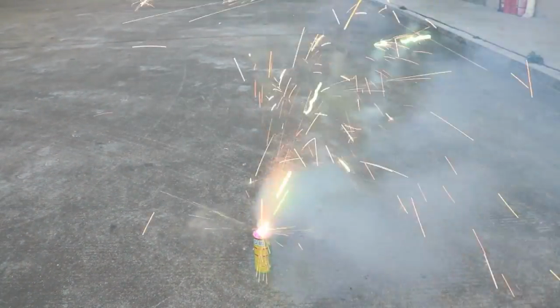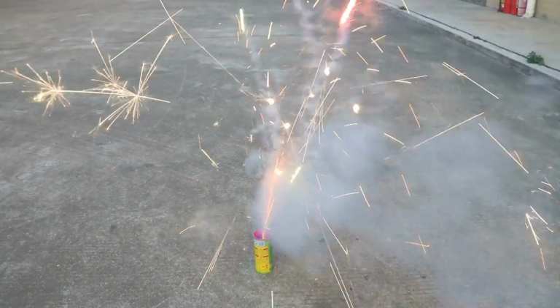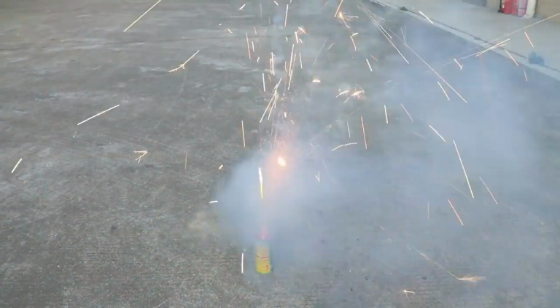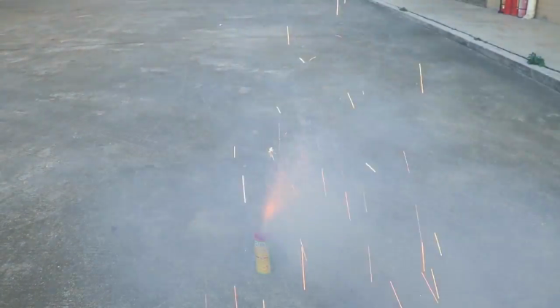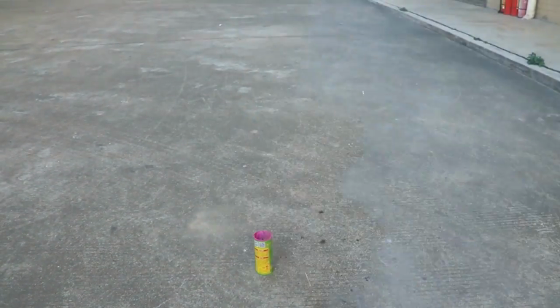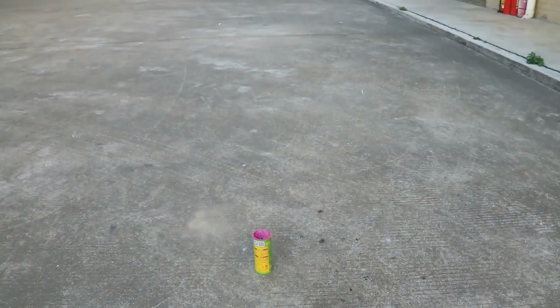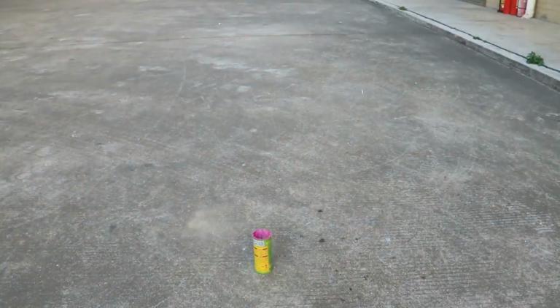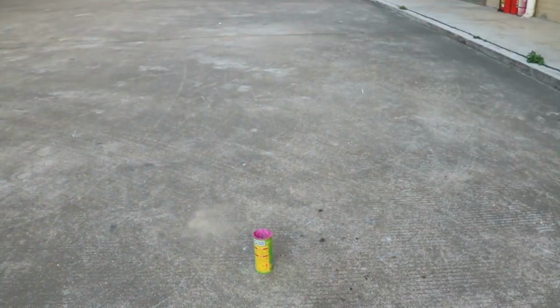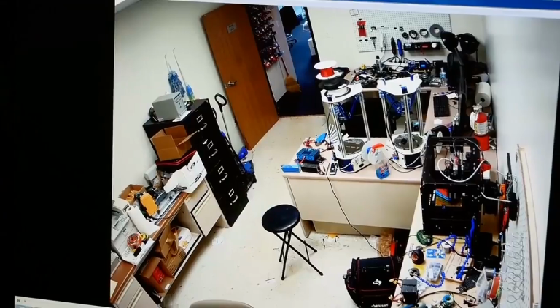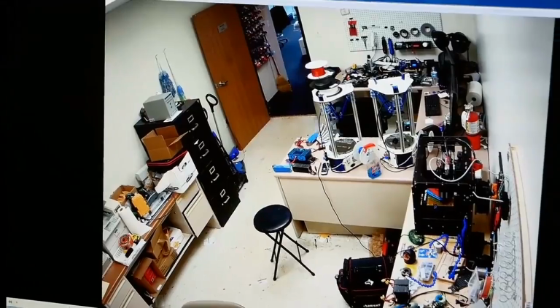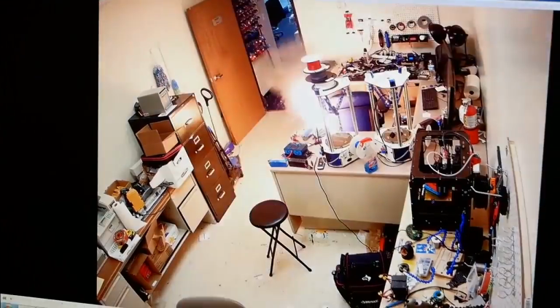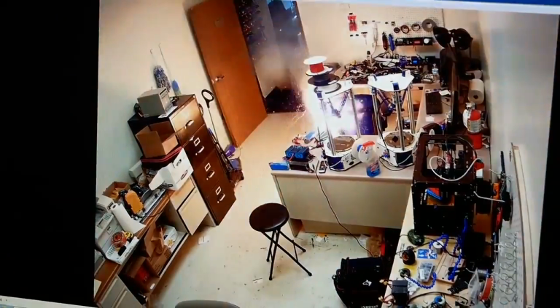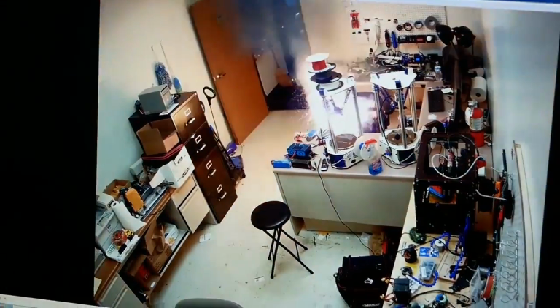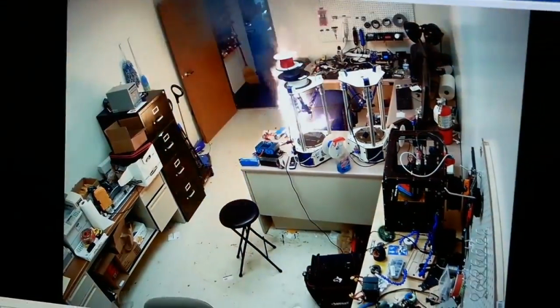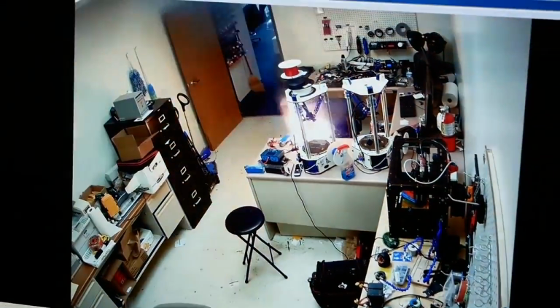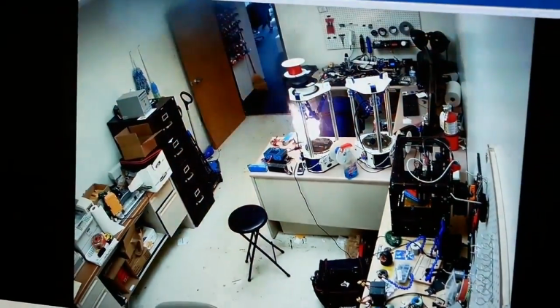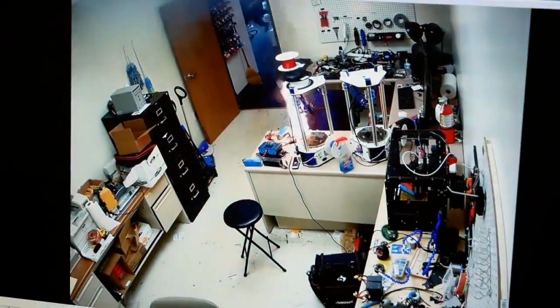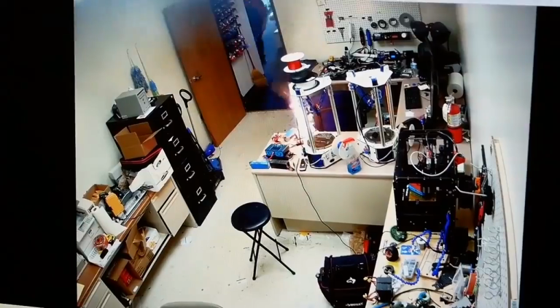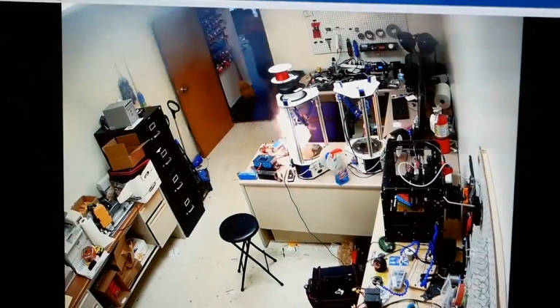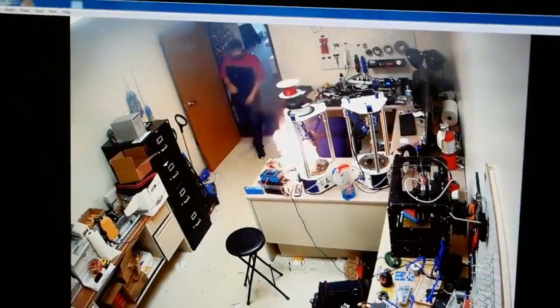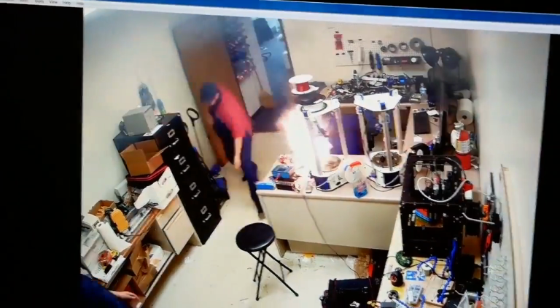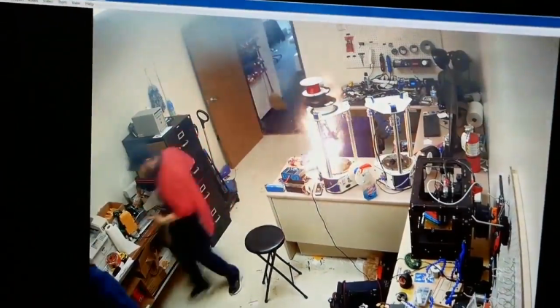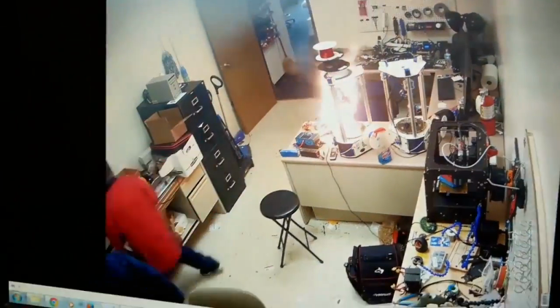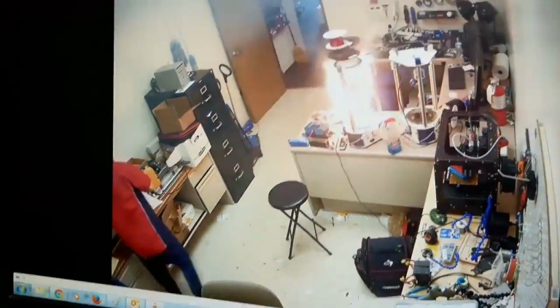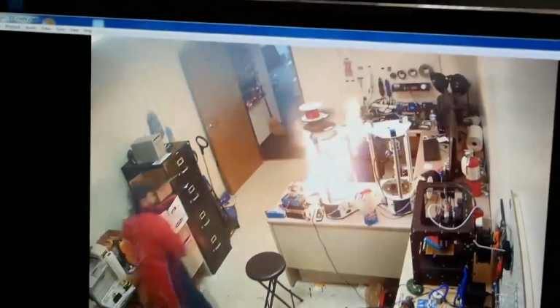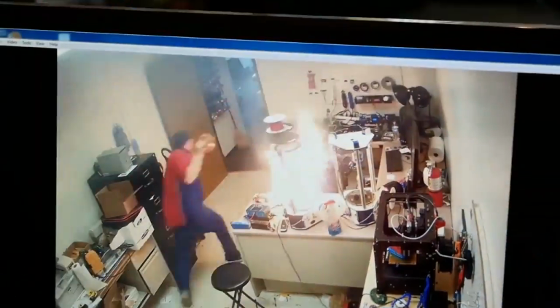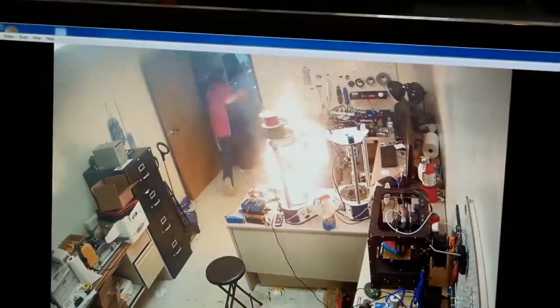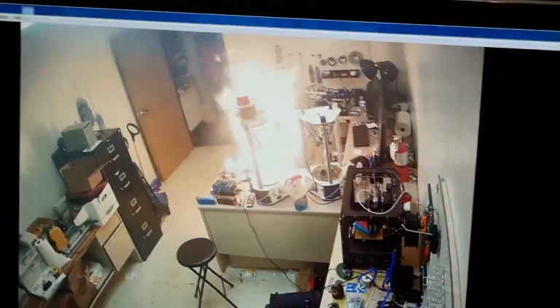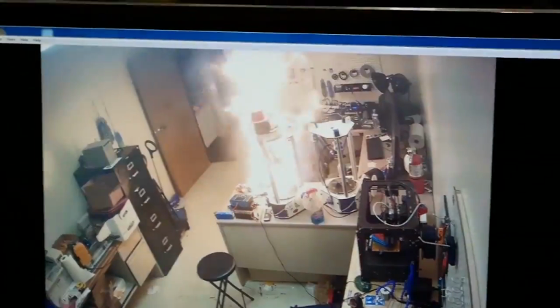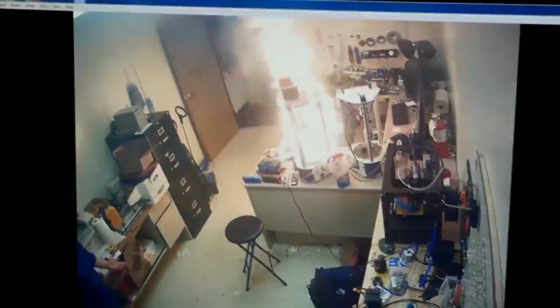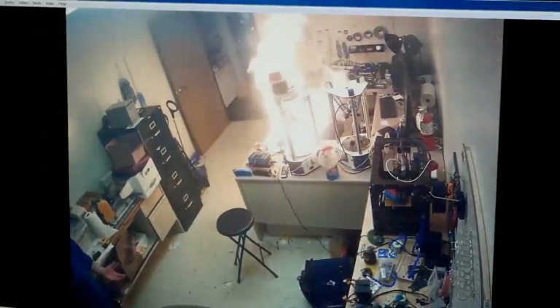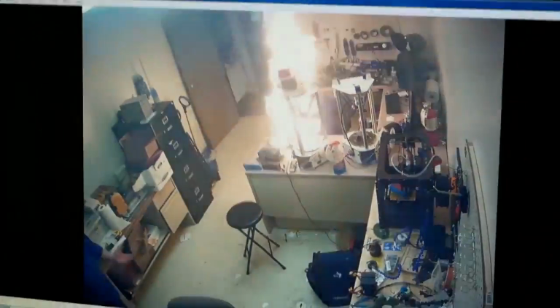LiPo fires can be extremely dangerous. You can see how fast this fire actually expands.